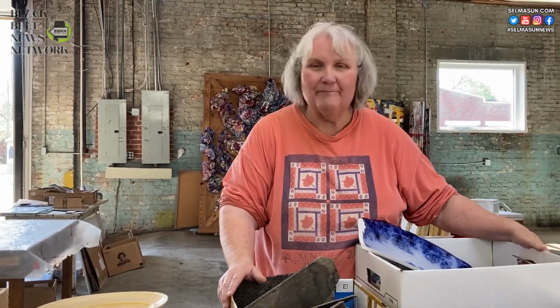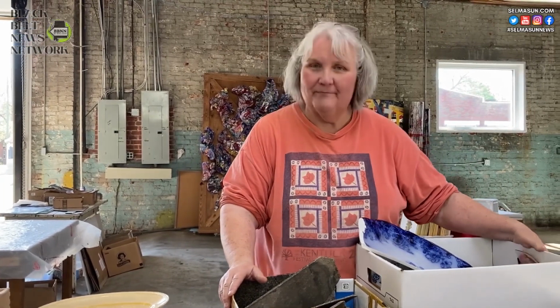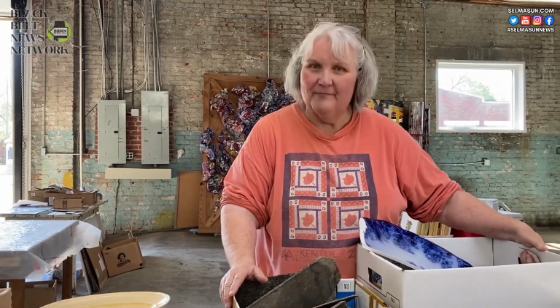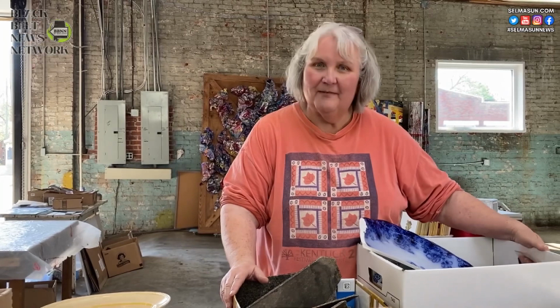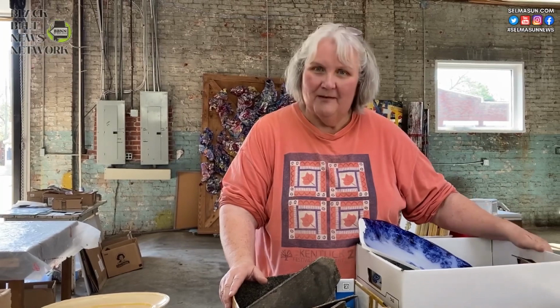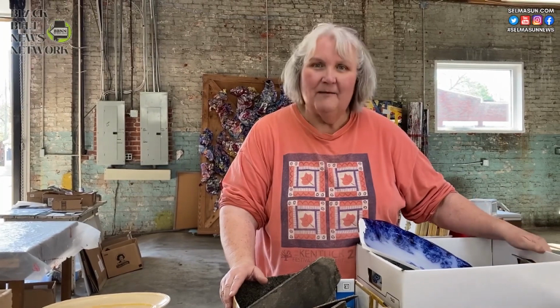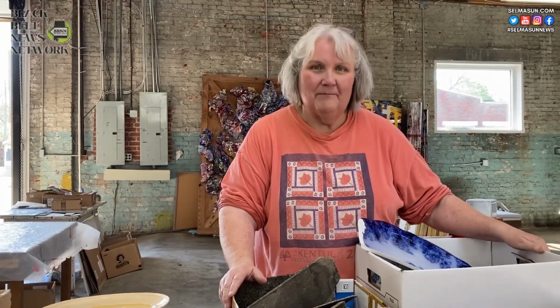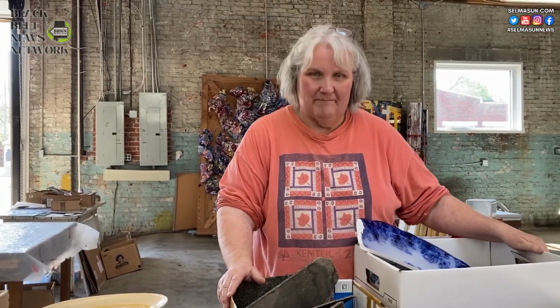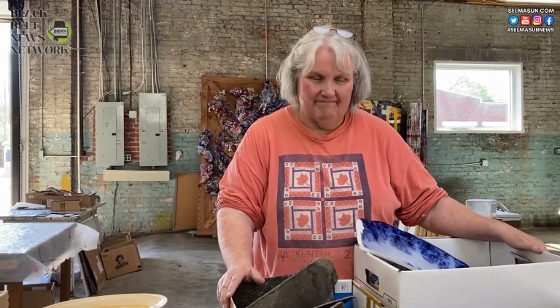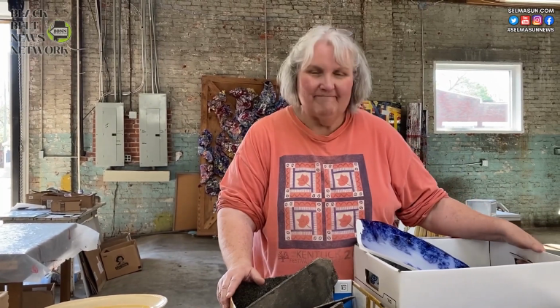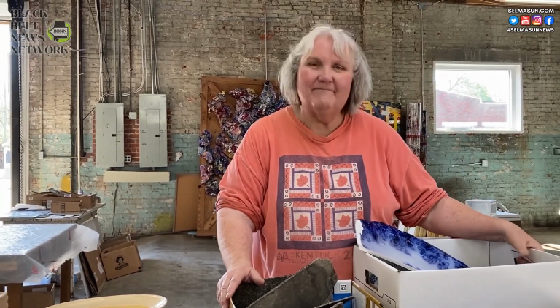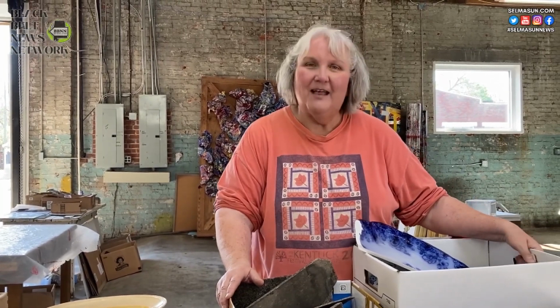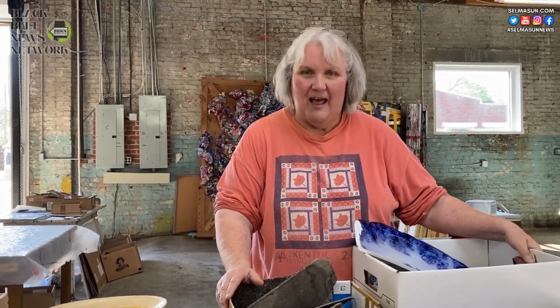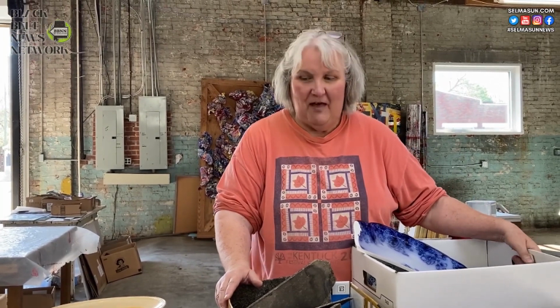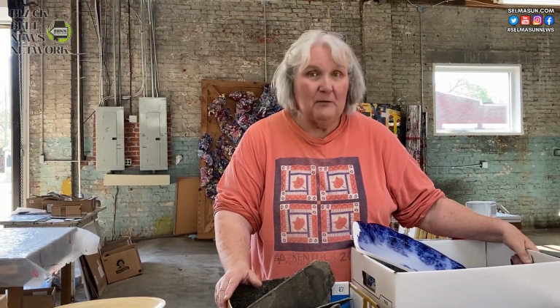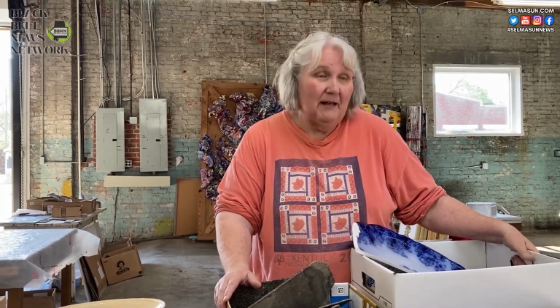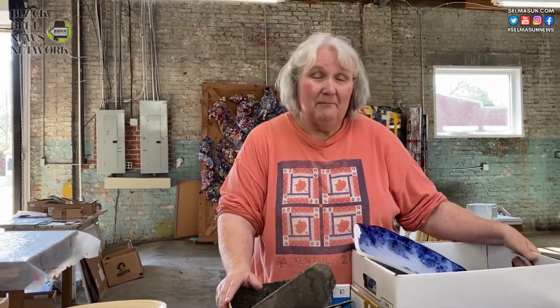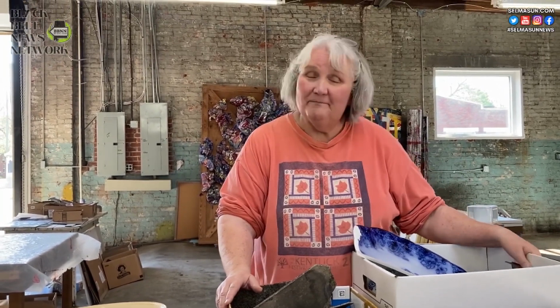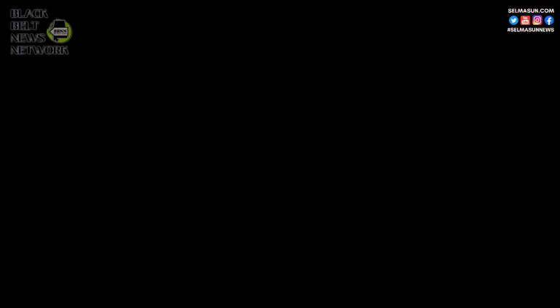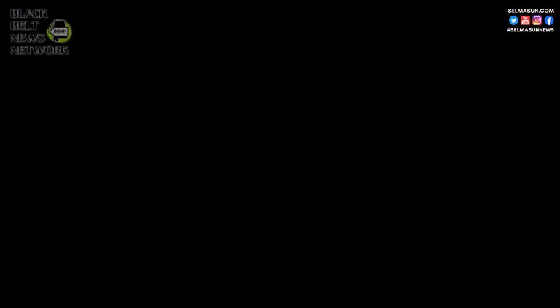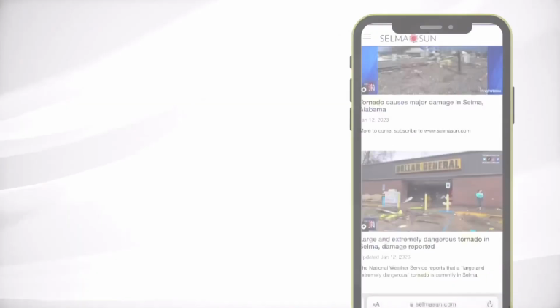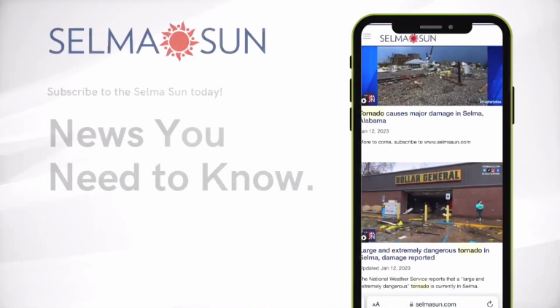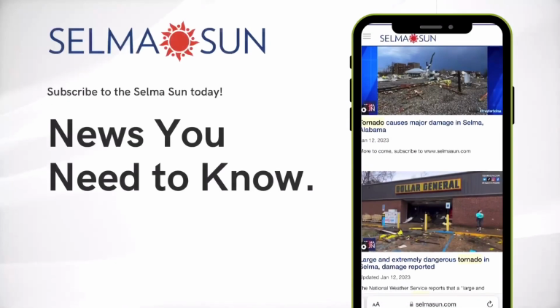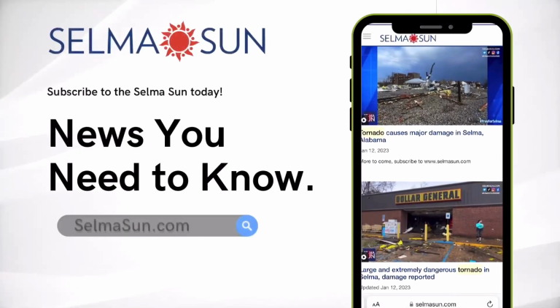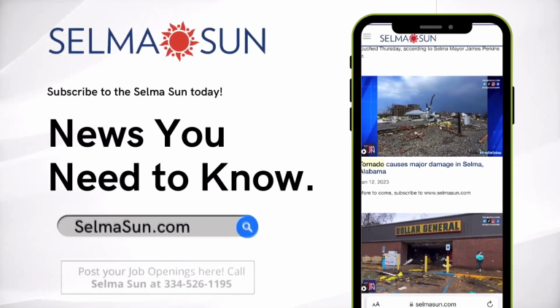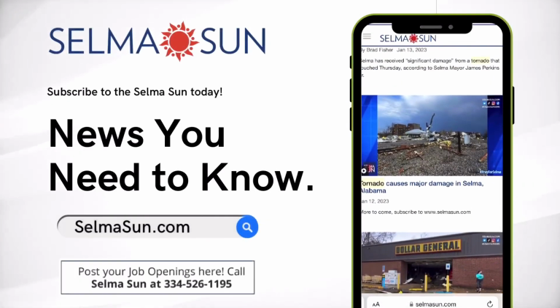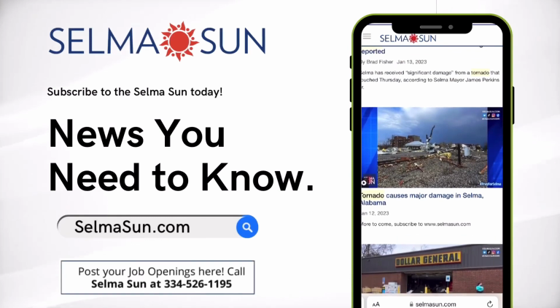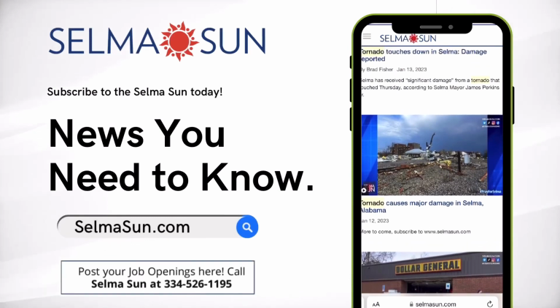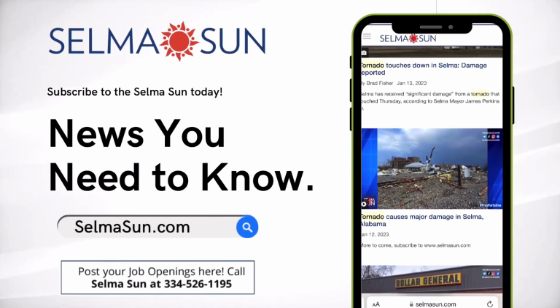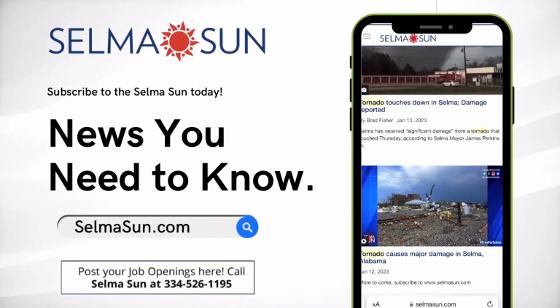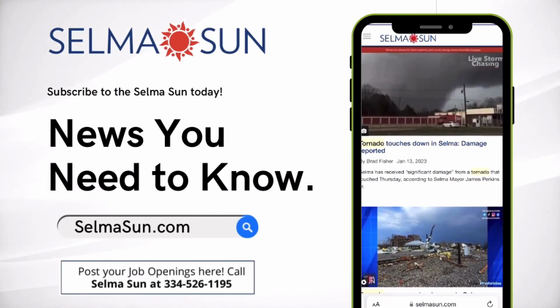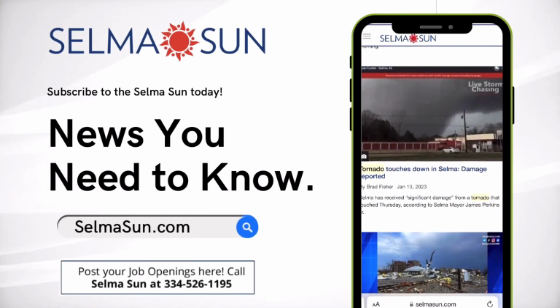Bent but not broken — excellent, and that's where it came from. I'm Todd Prater, and this is the Black Belt News Network.